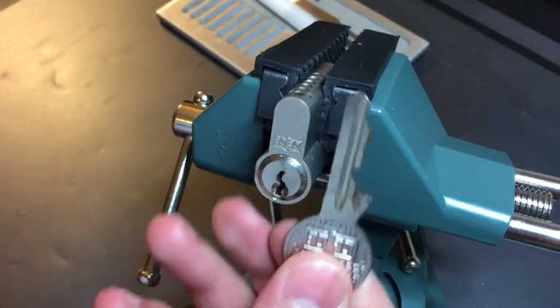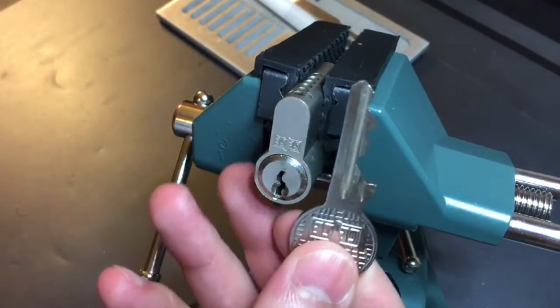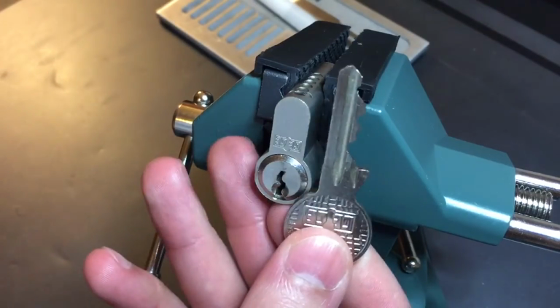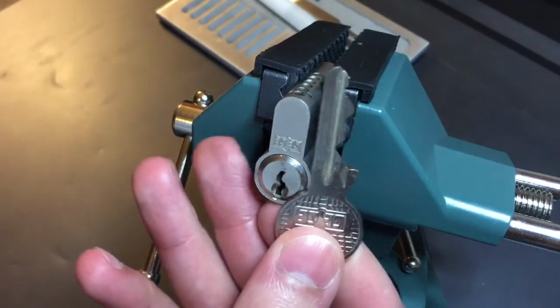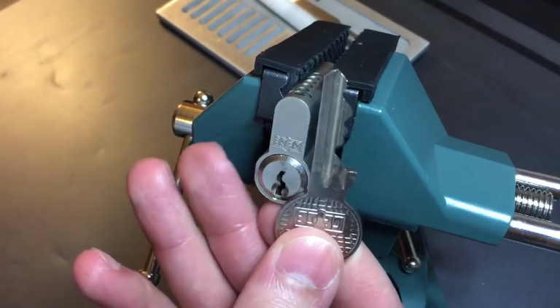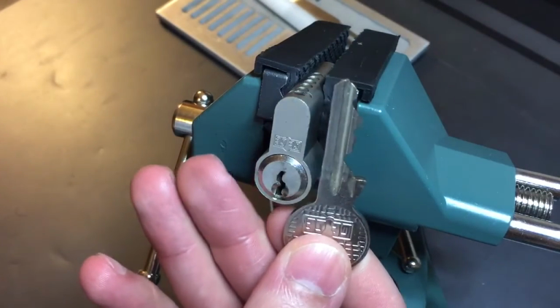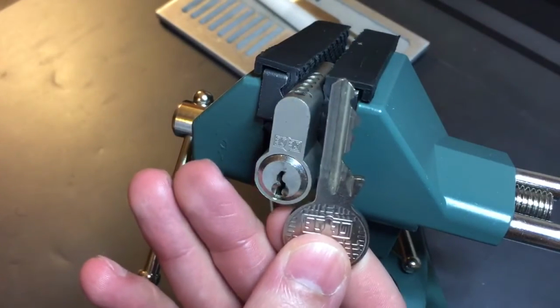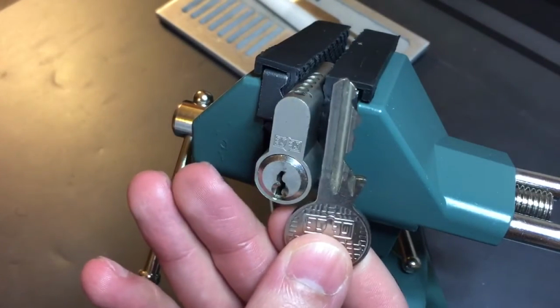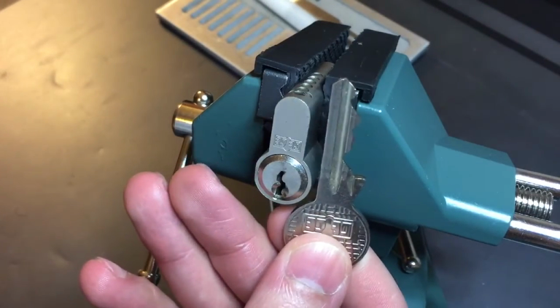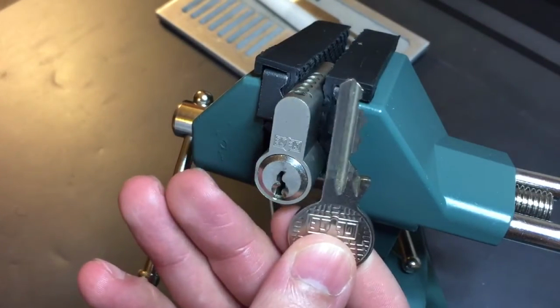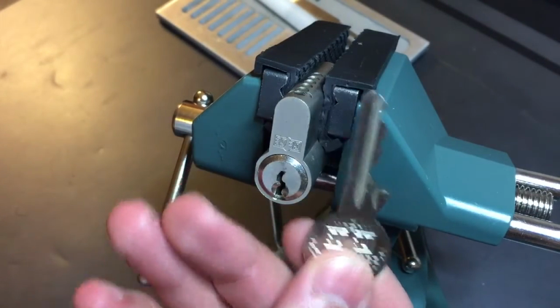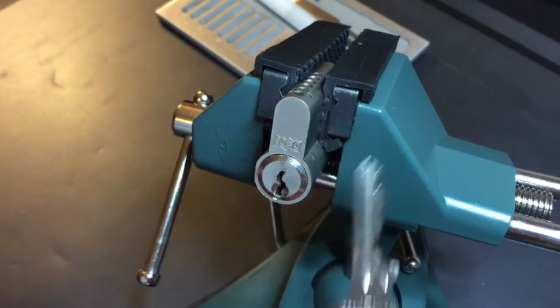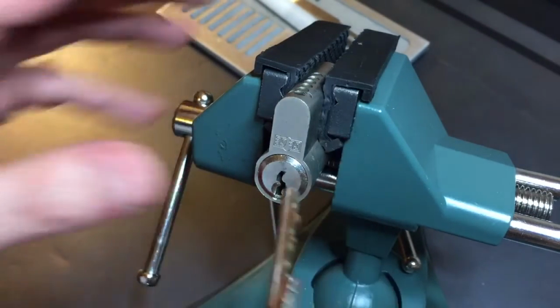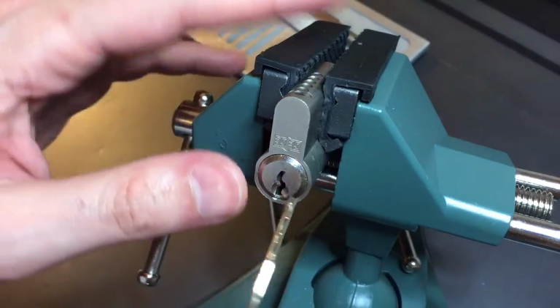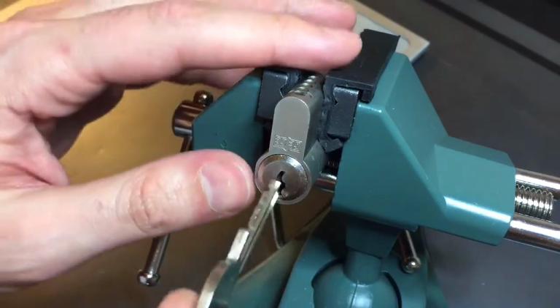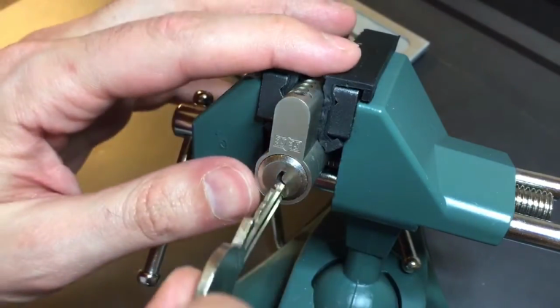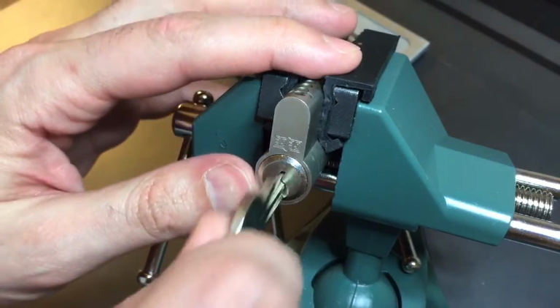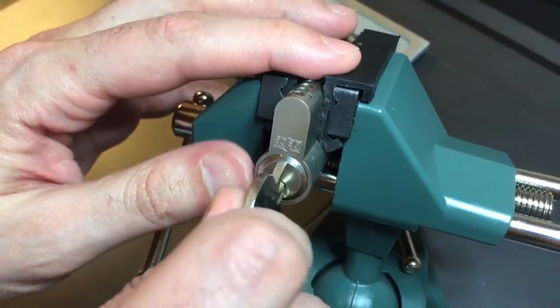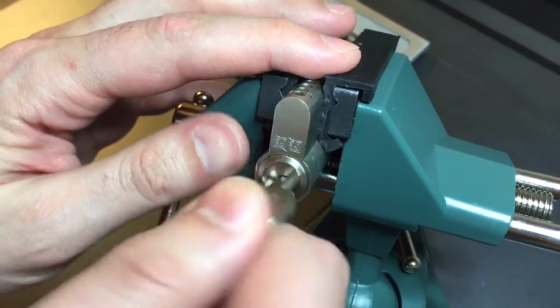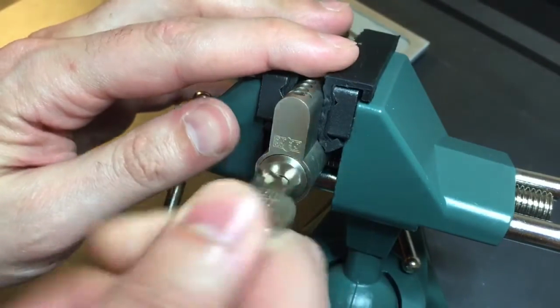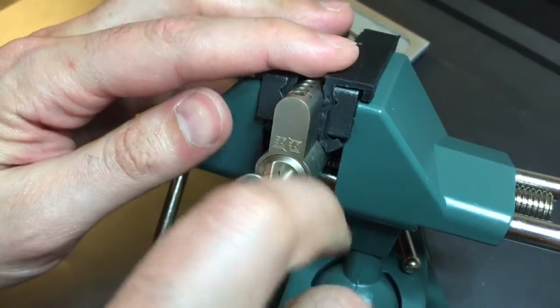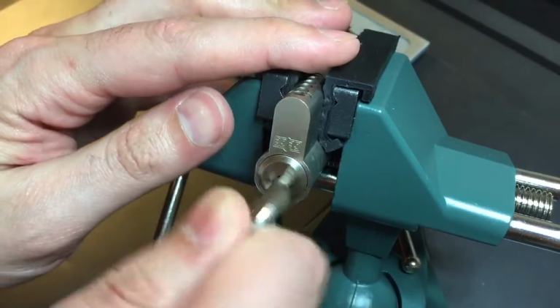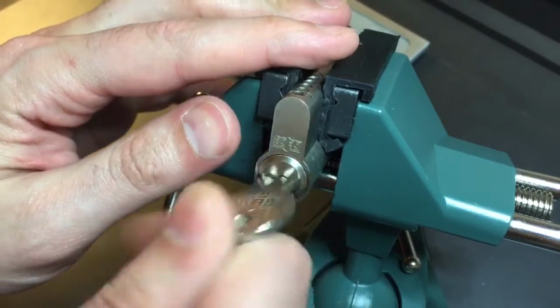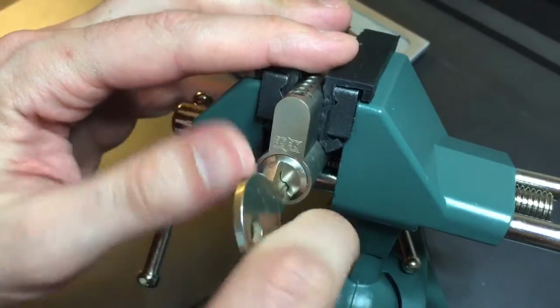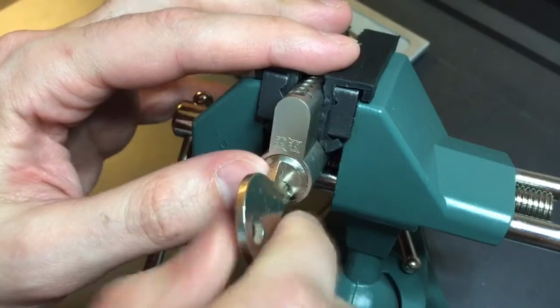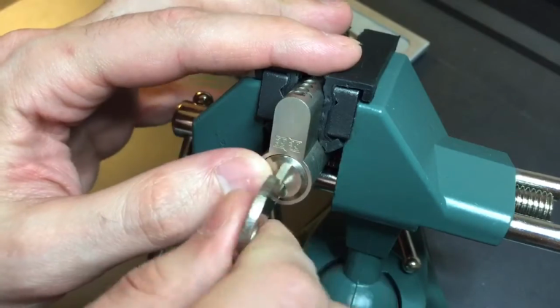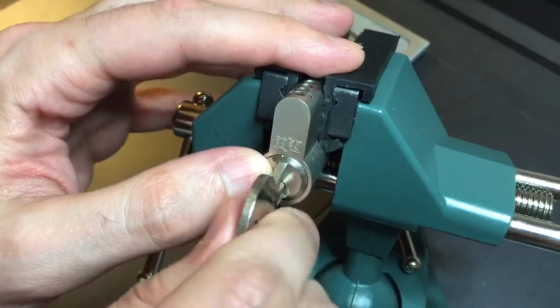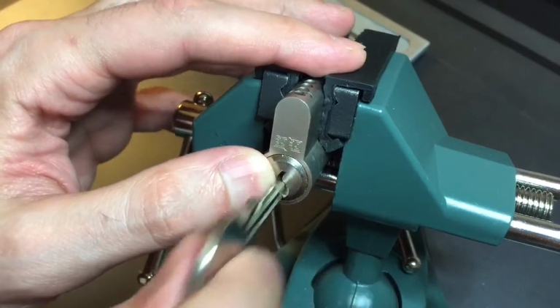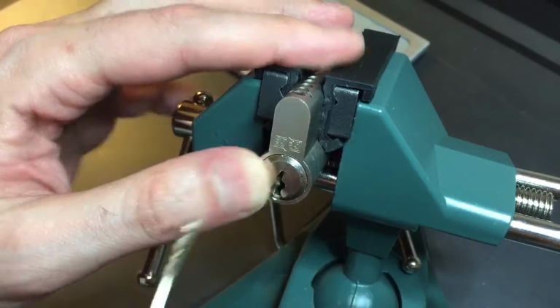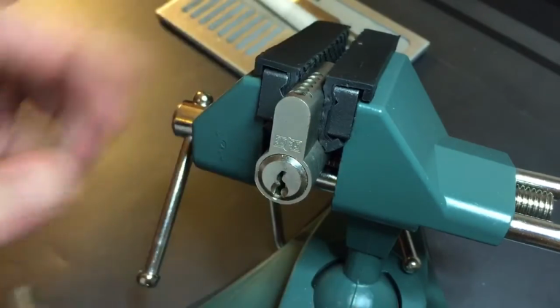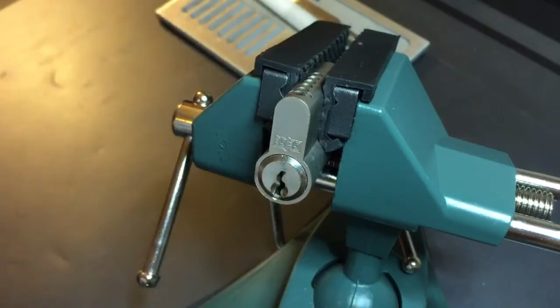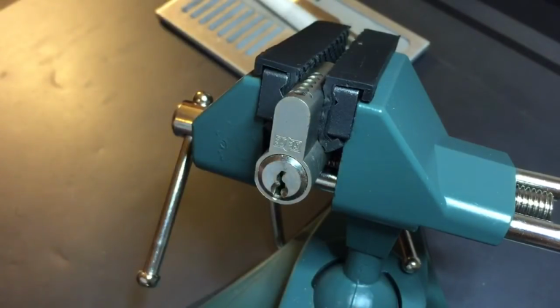I have one key for it — pretty good bitting. Works very smoothly.